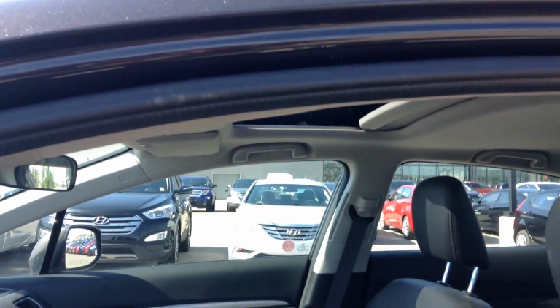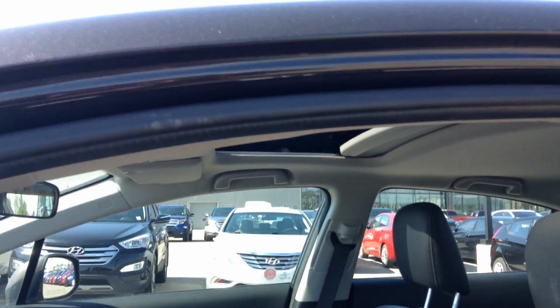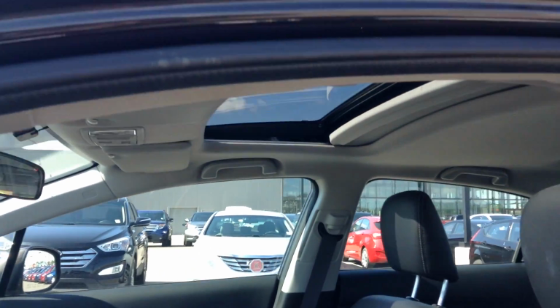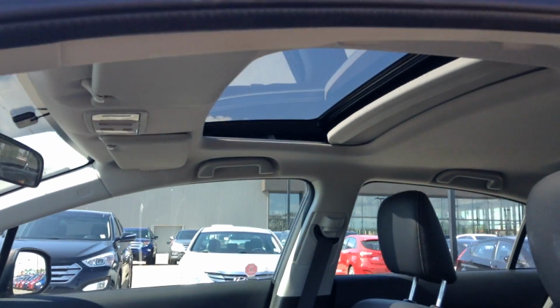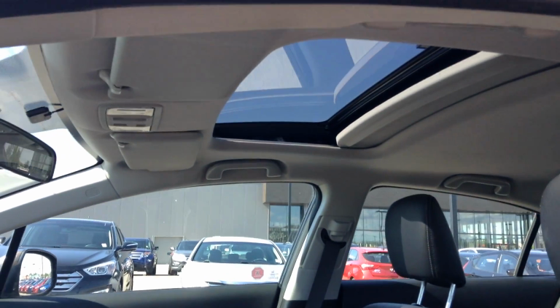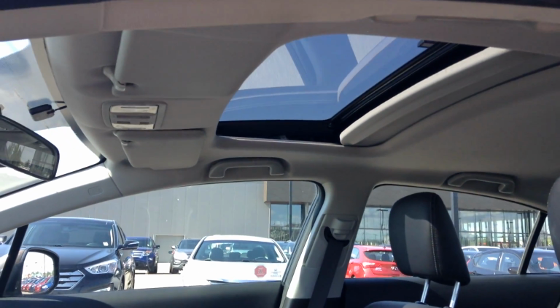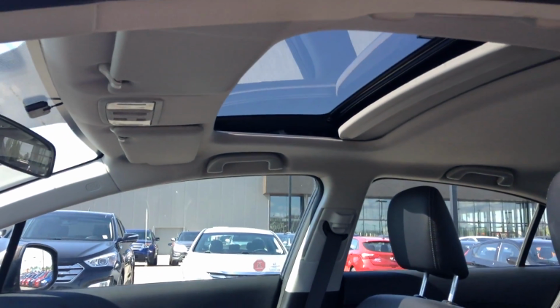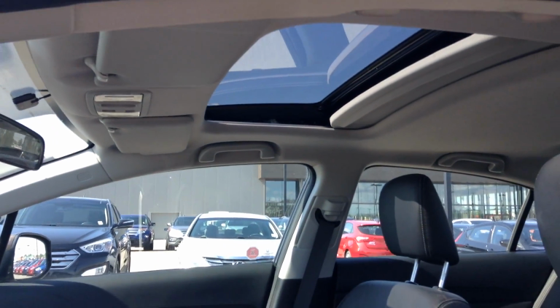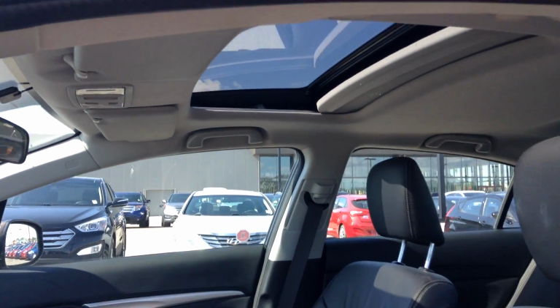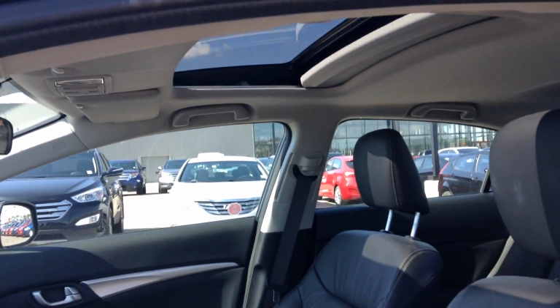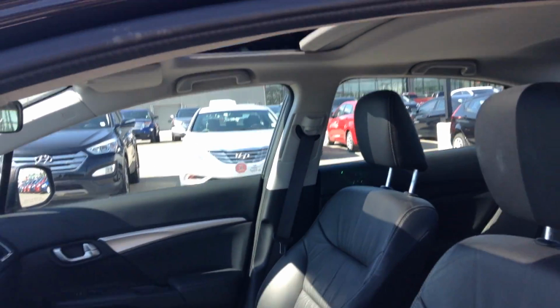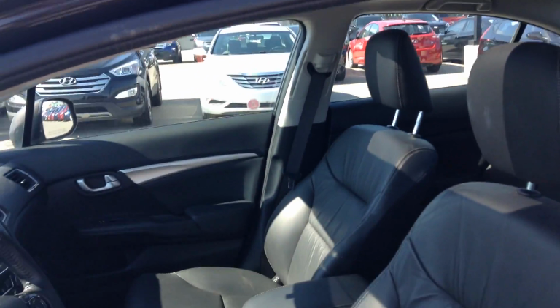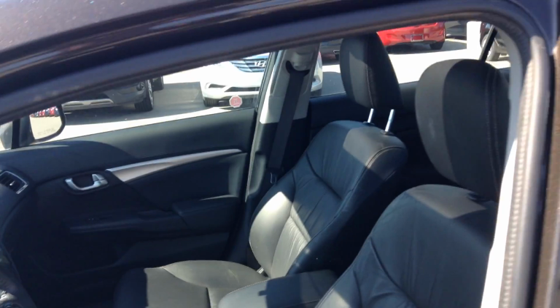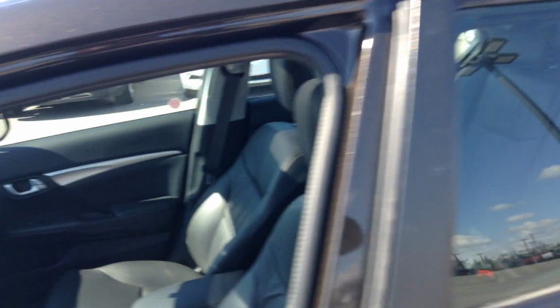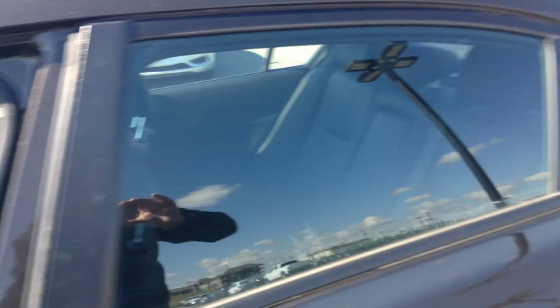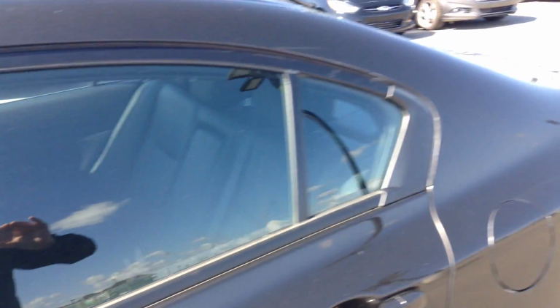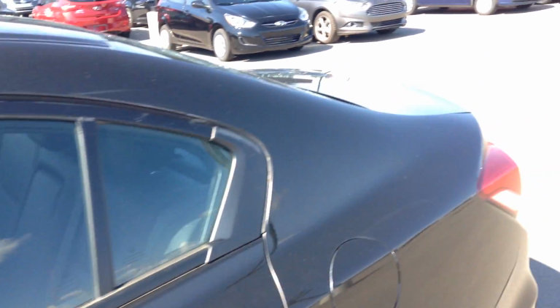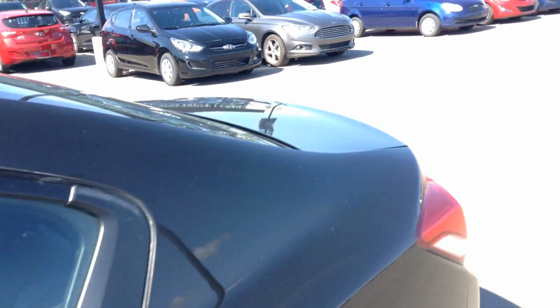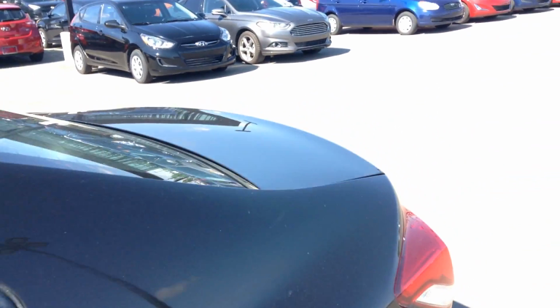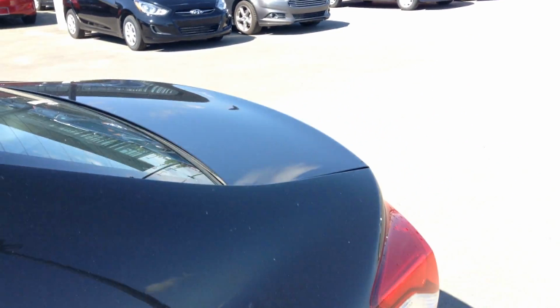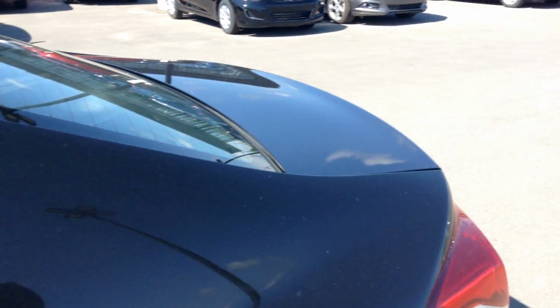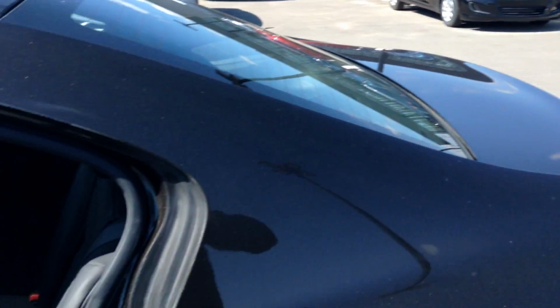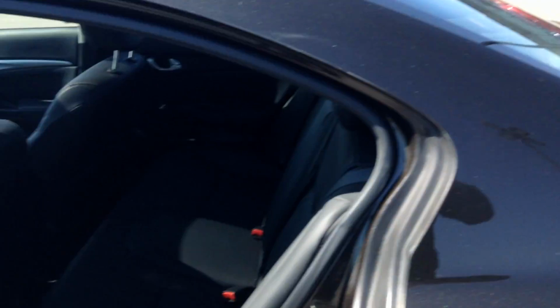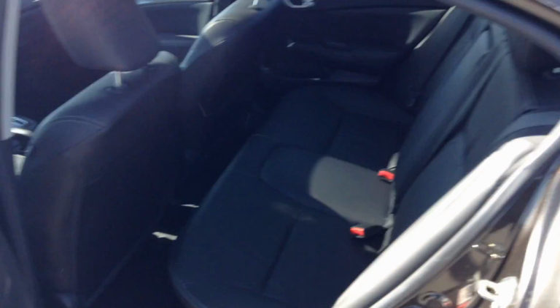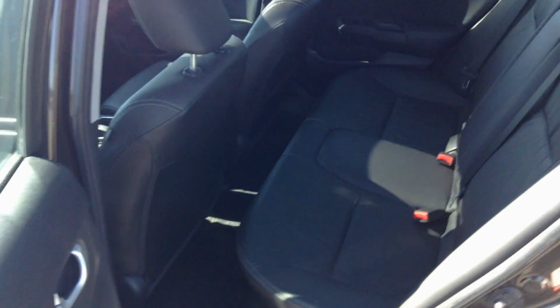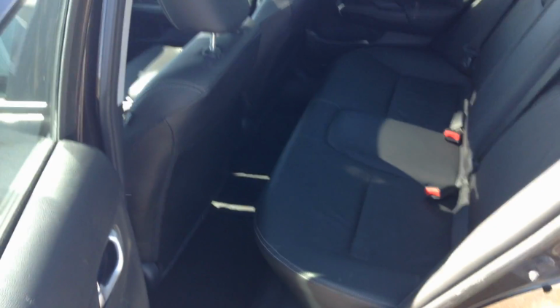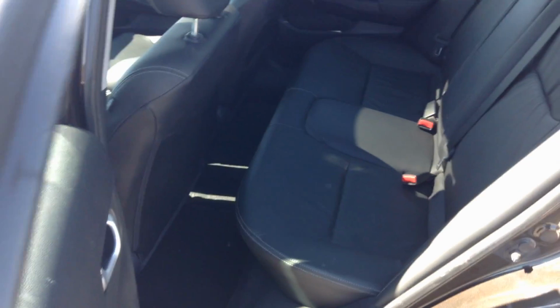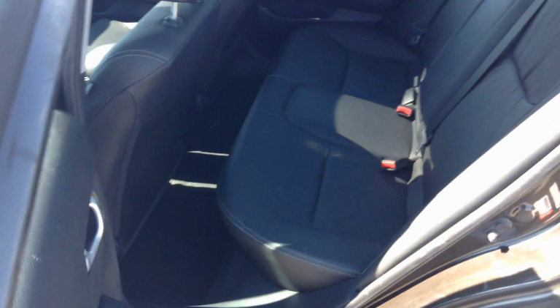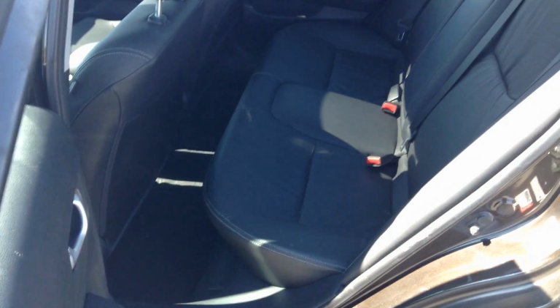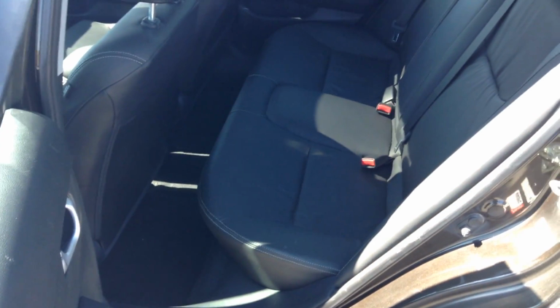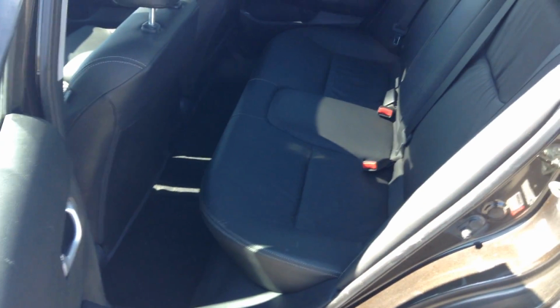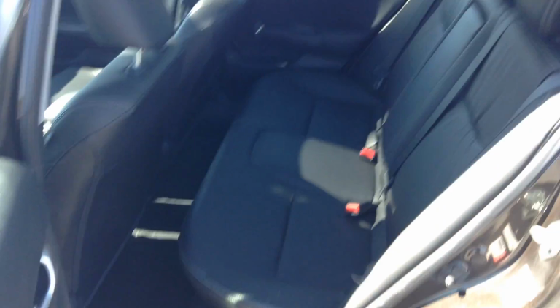You have your sunroof, and it's nice and roomy in the back.